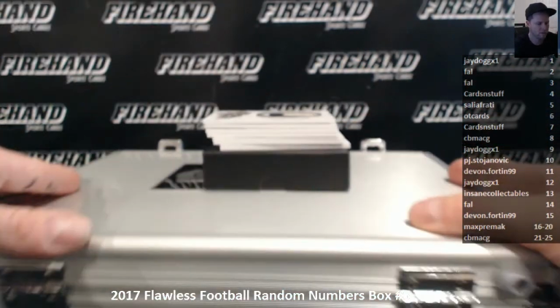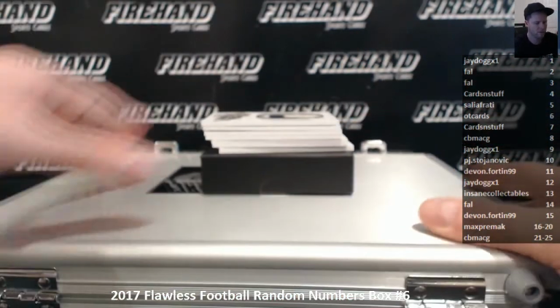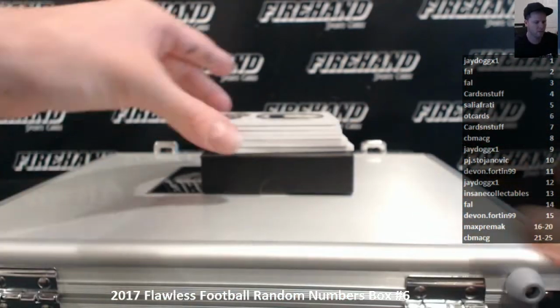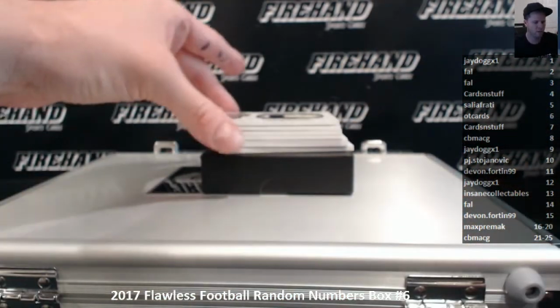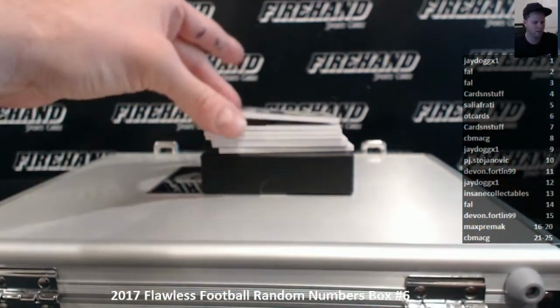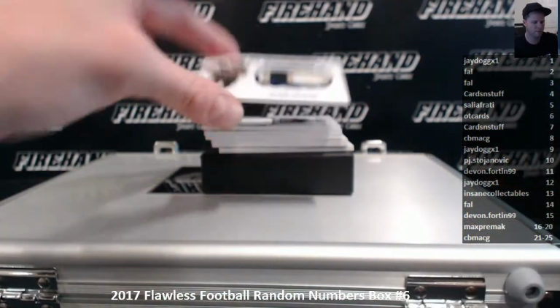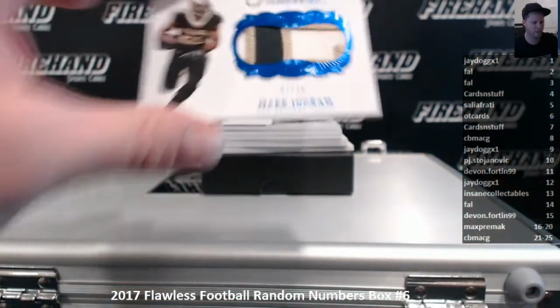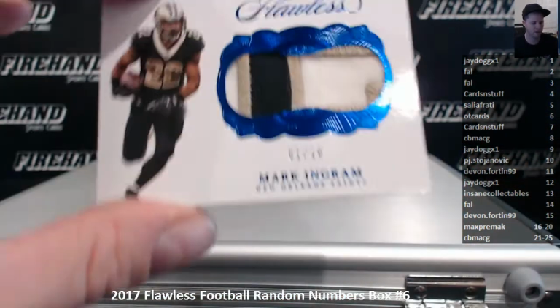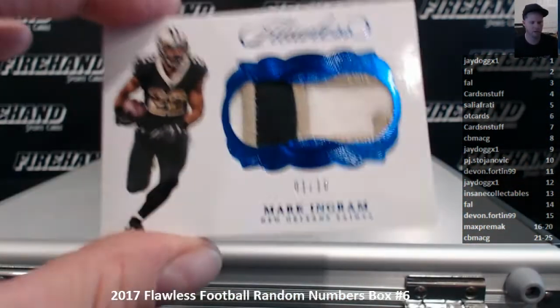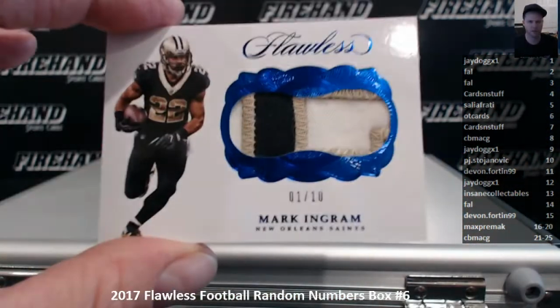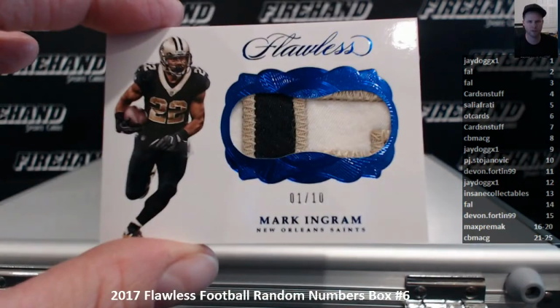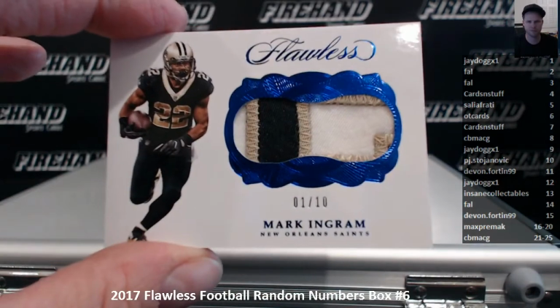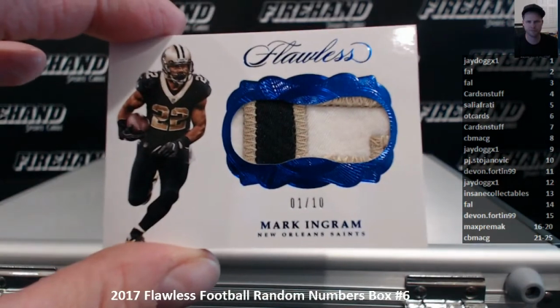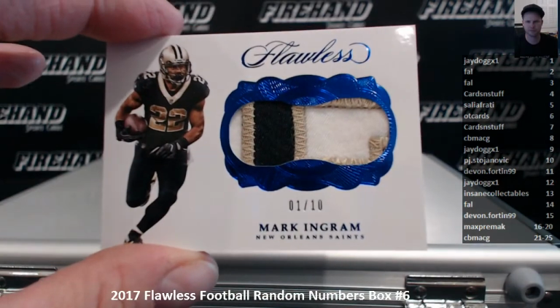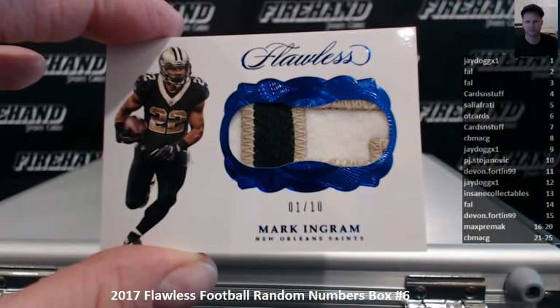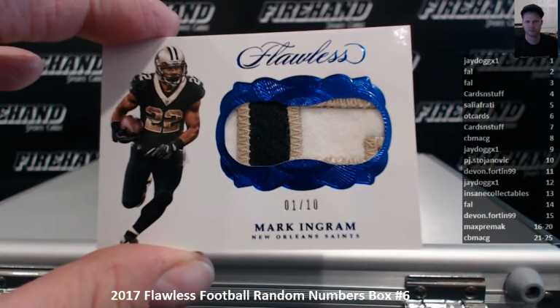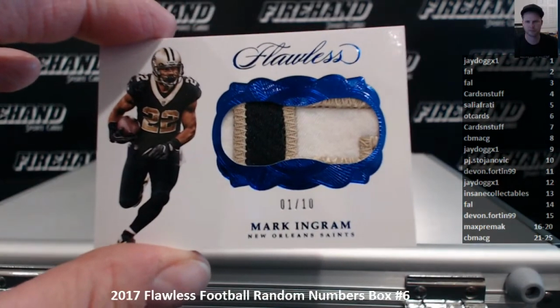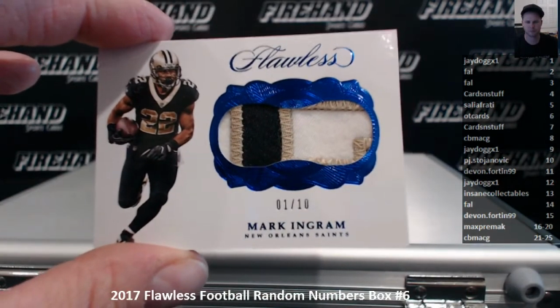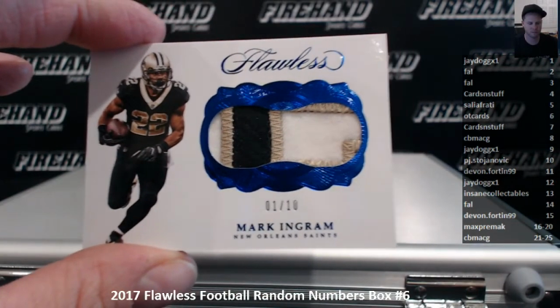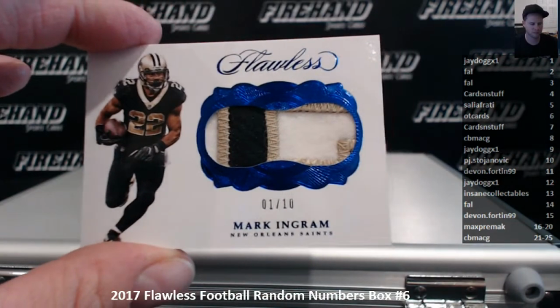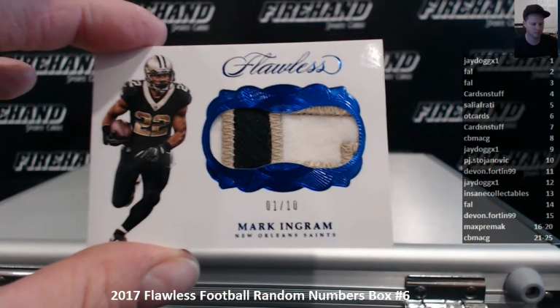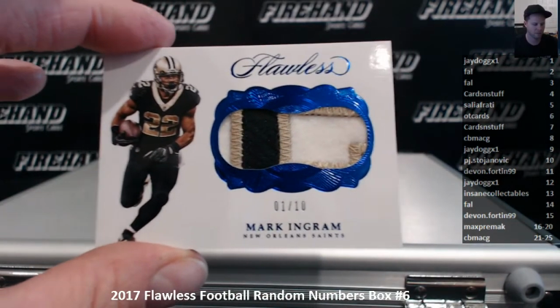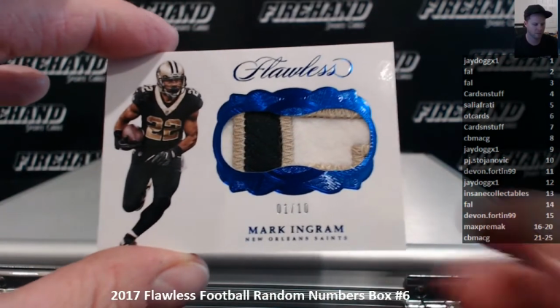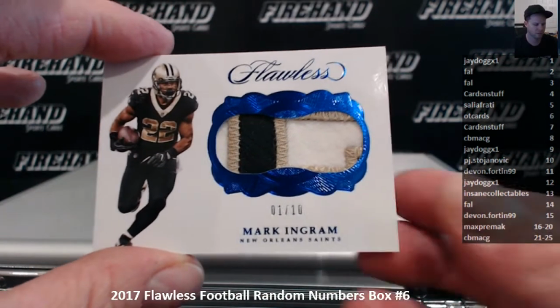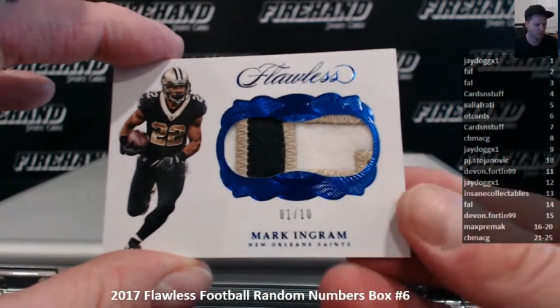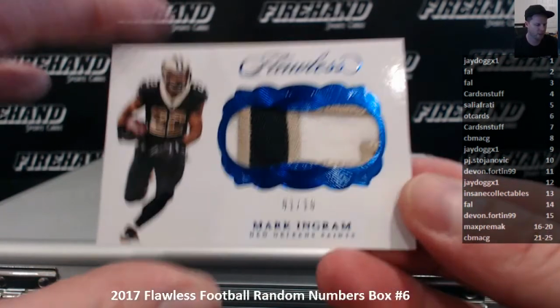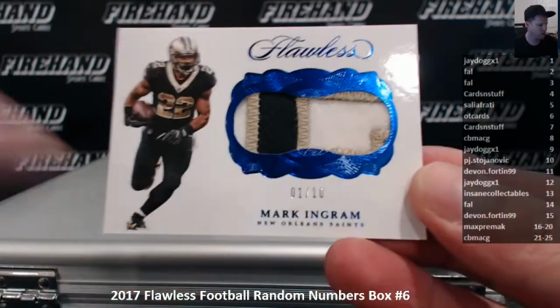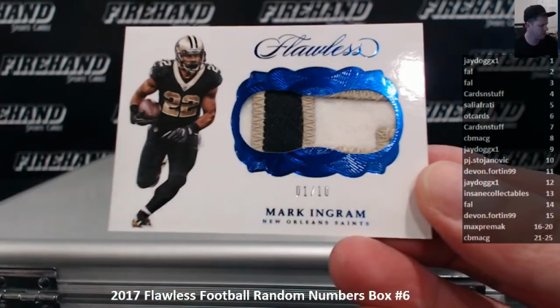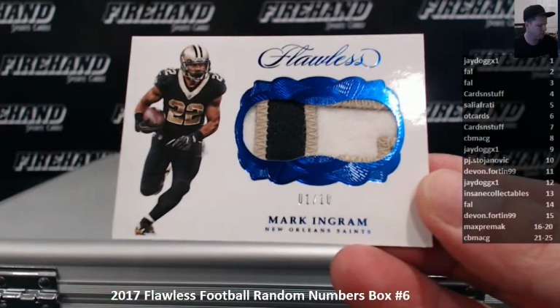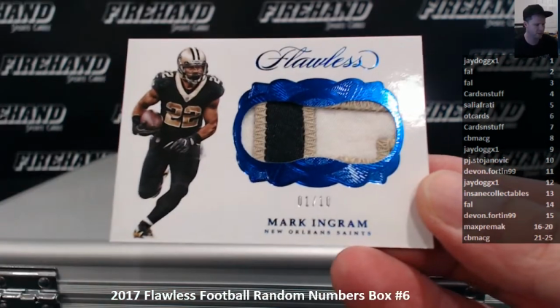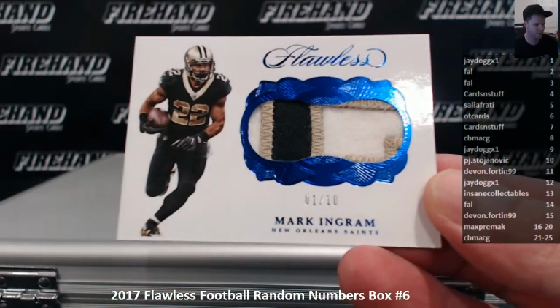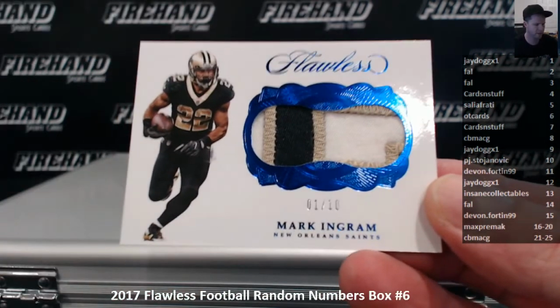First up, 1 of 10, Mark Ingram. J-Dog in the one spot.